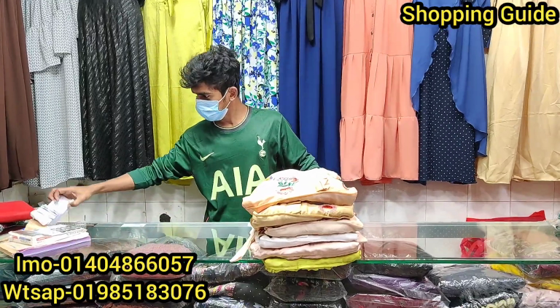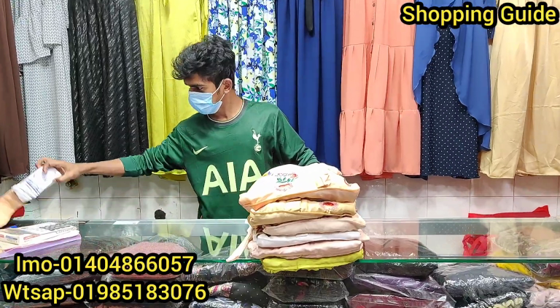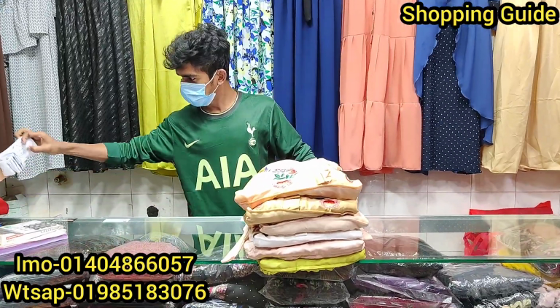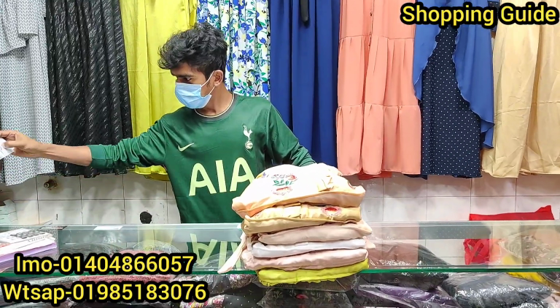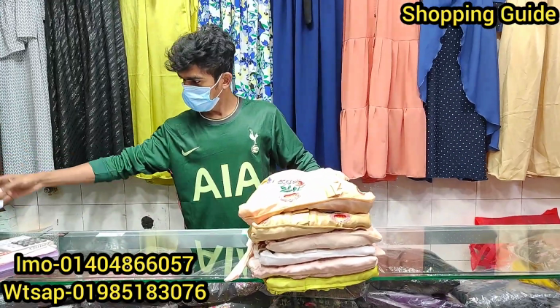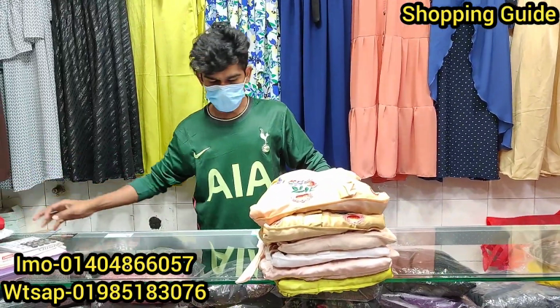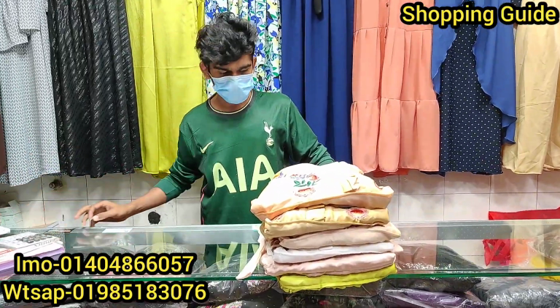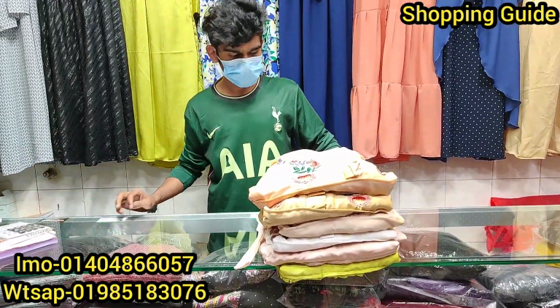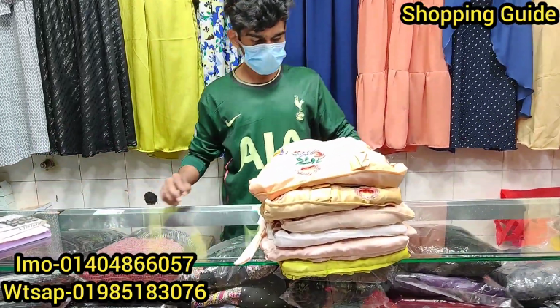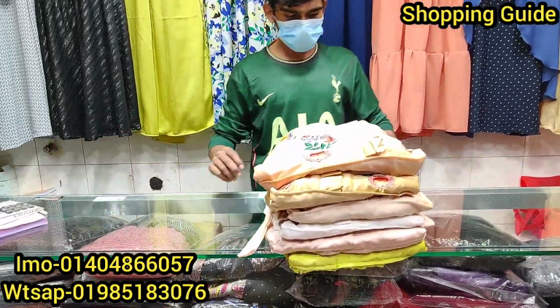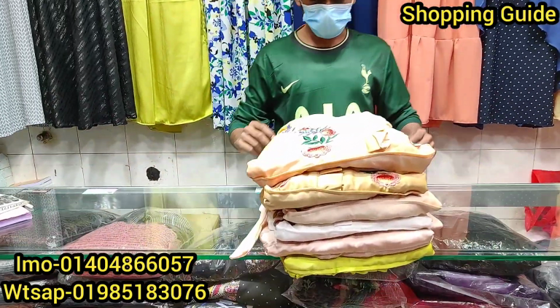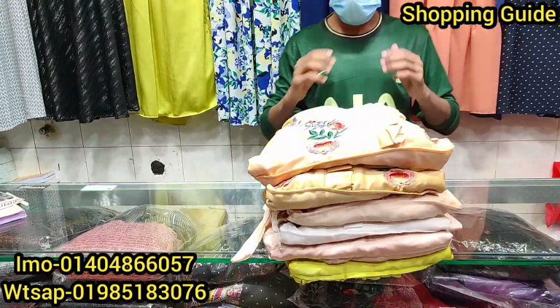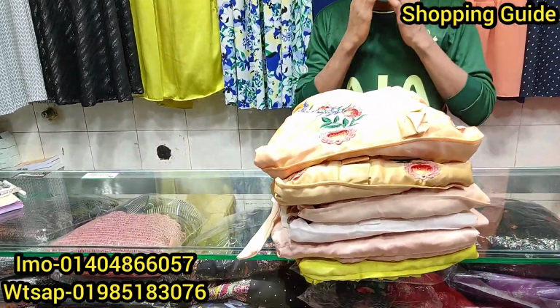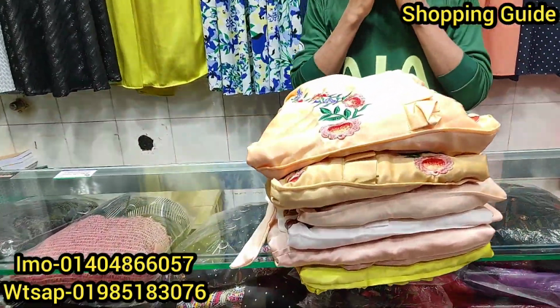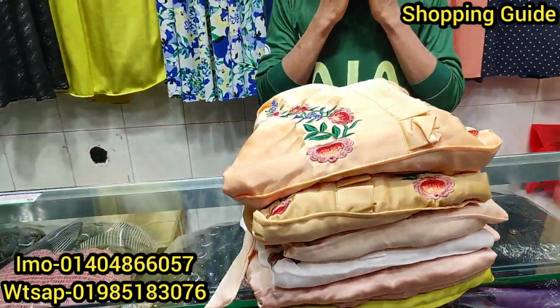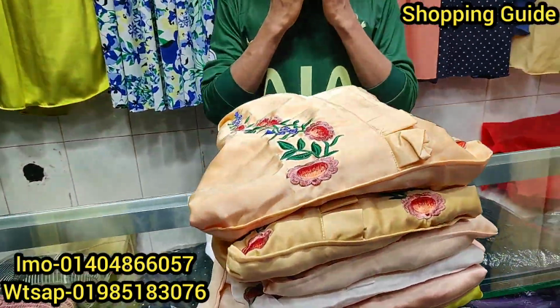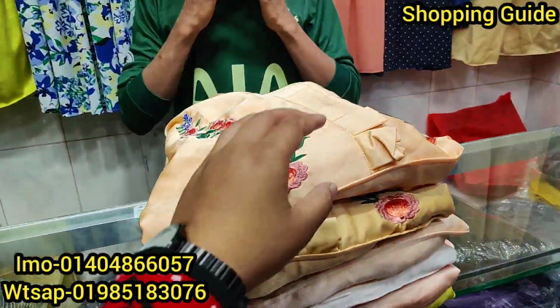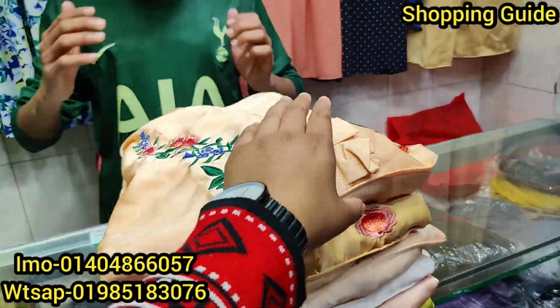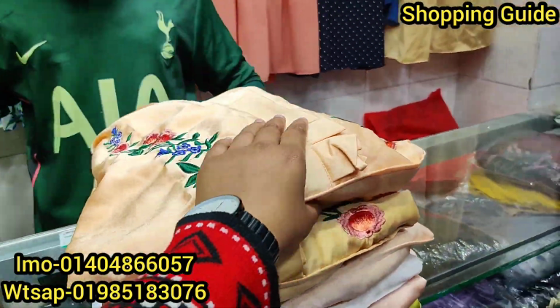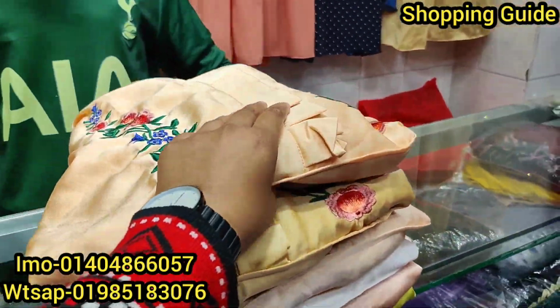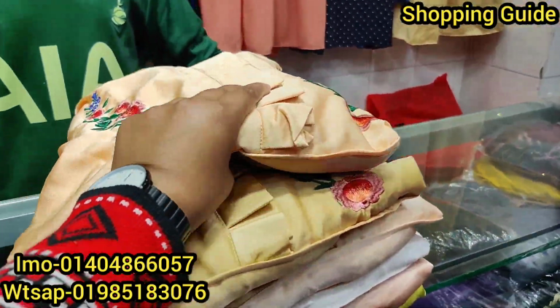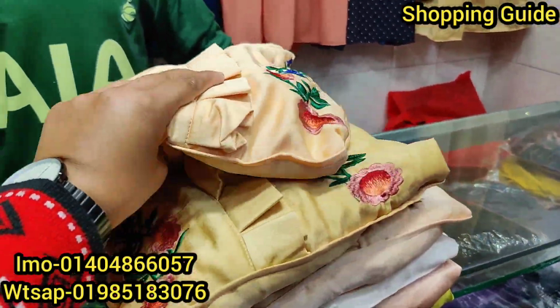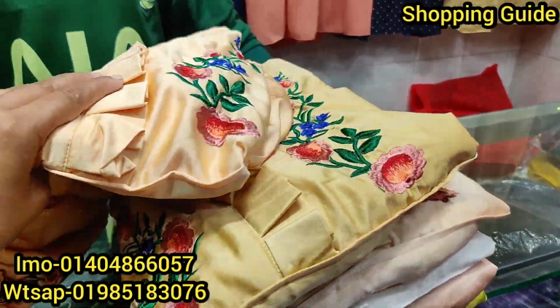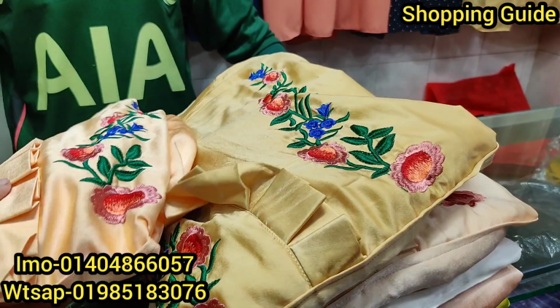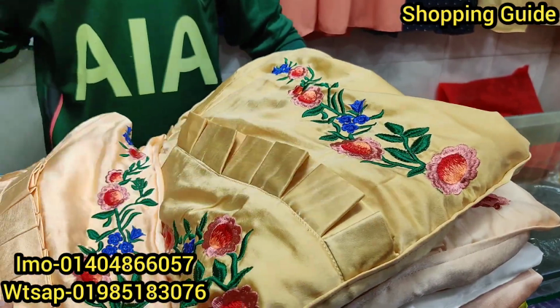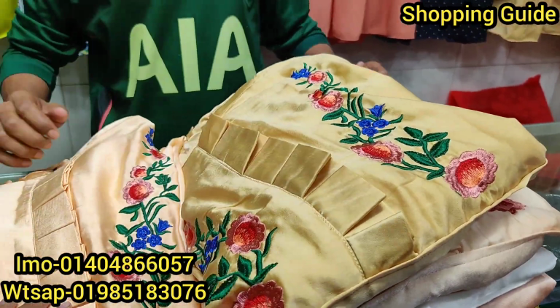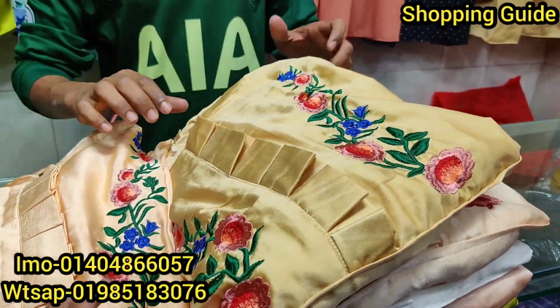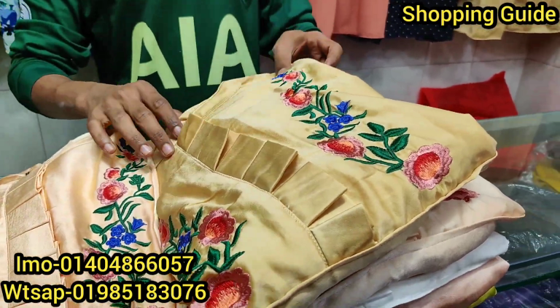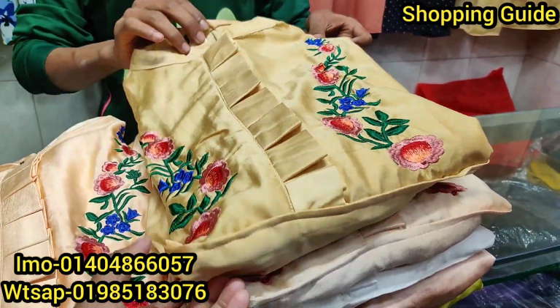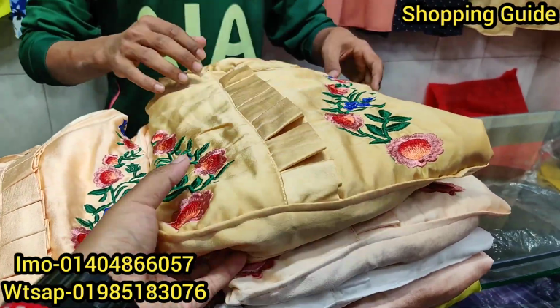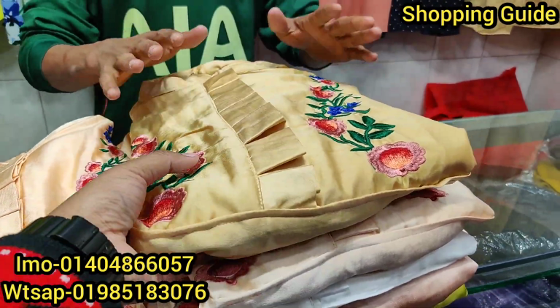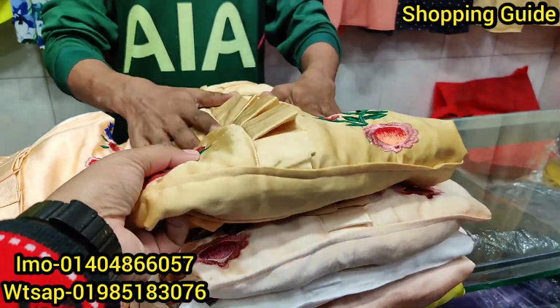Hello, welcome back to my channel of Shopping Guide. Today we are going to talk about Fashion Daily.